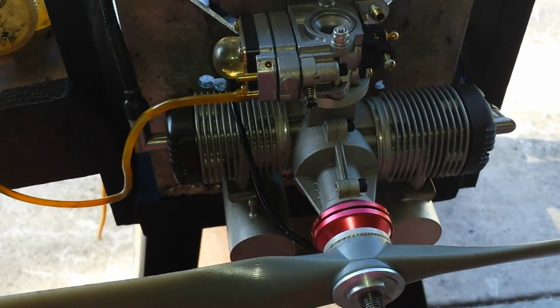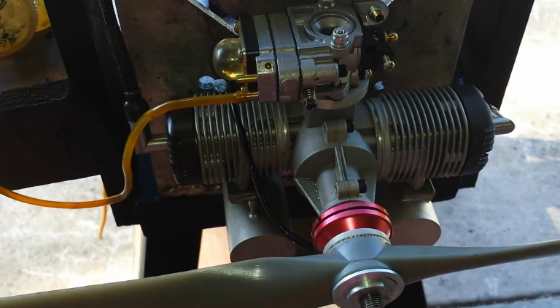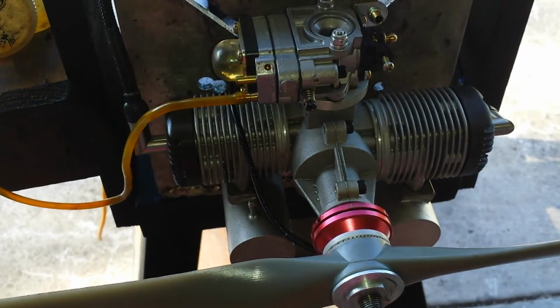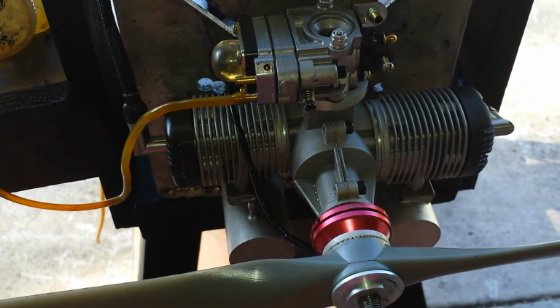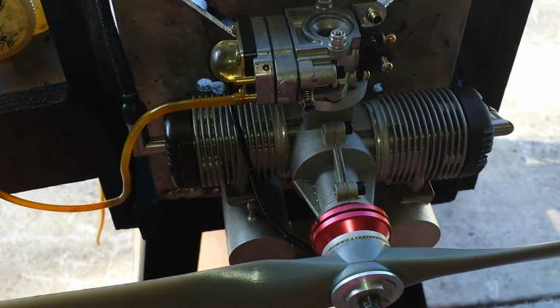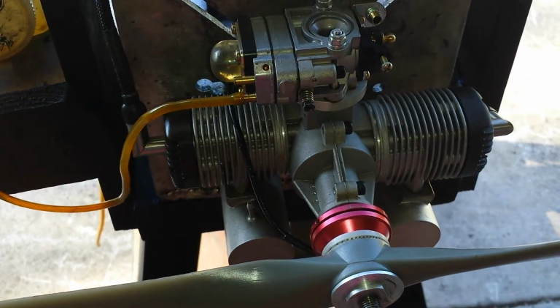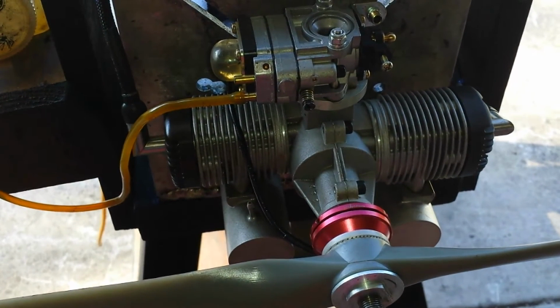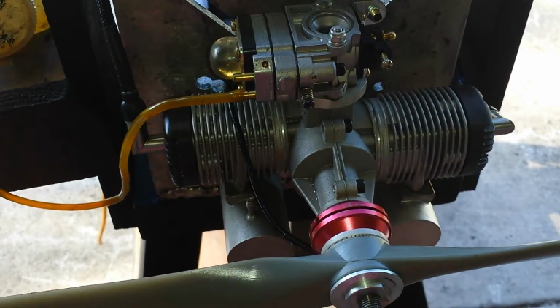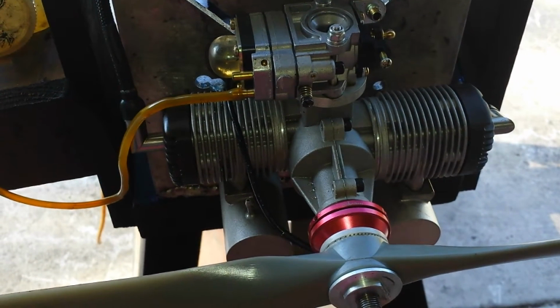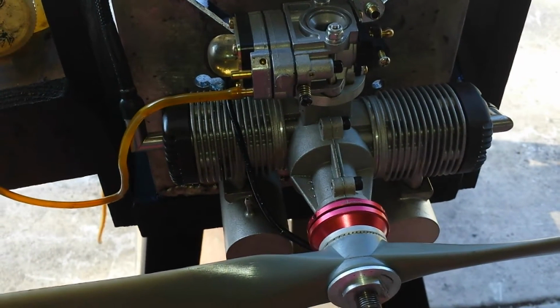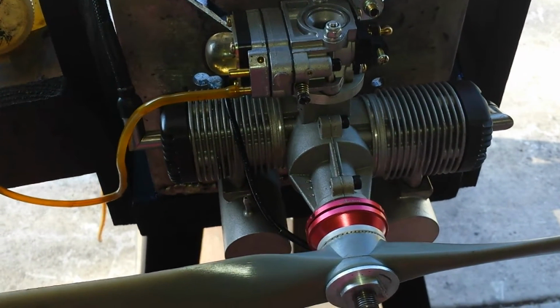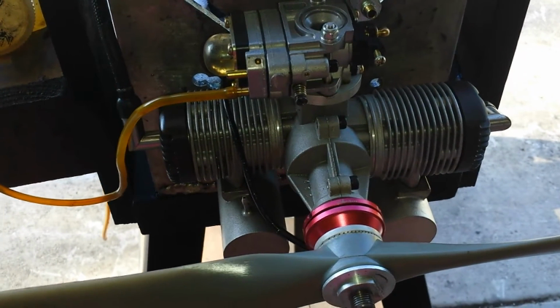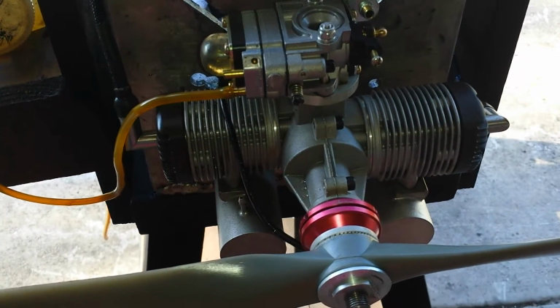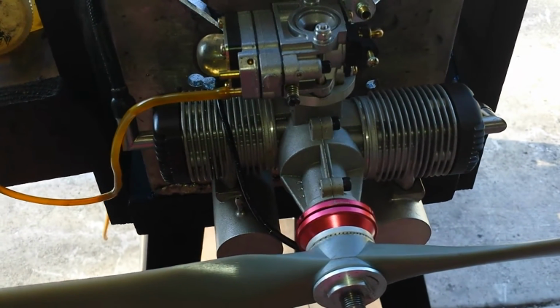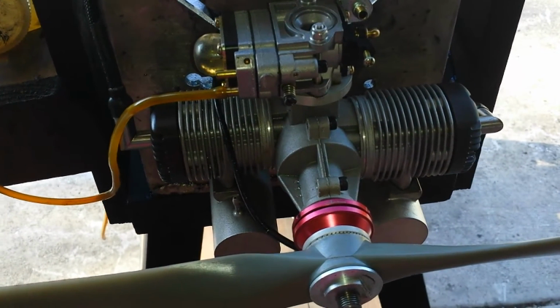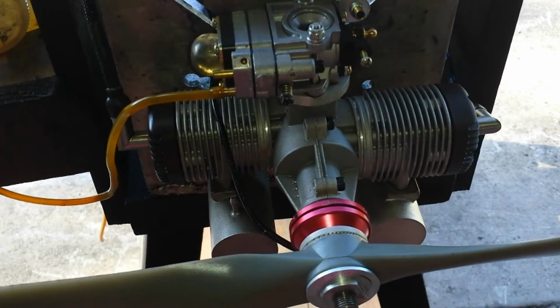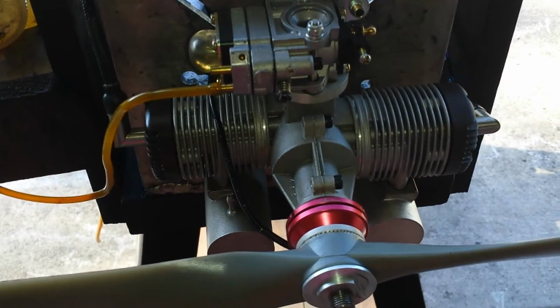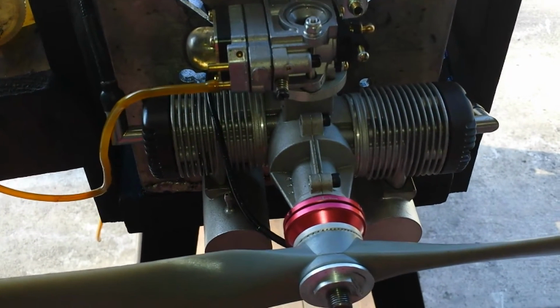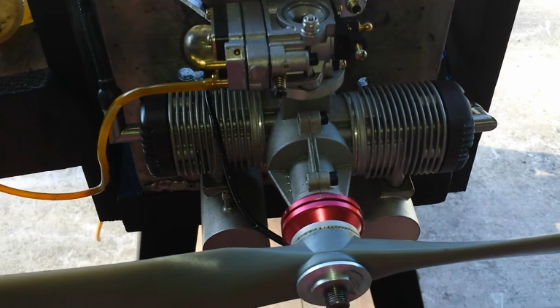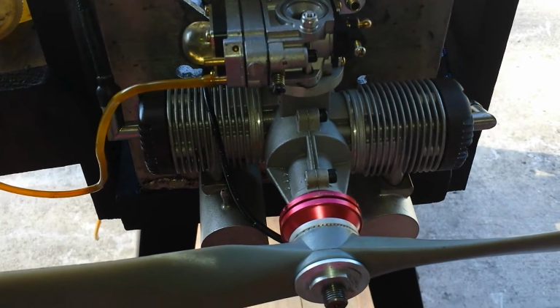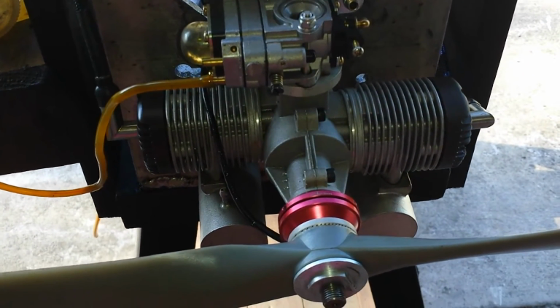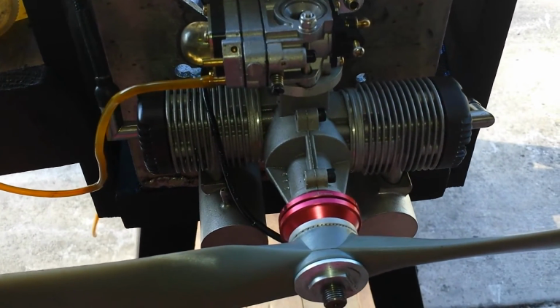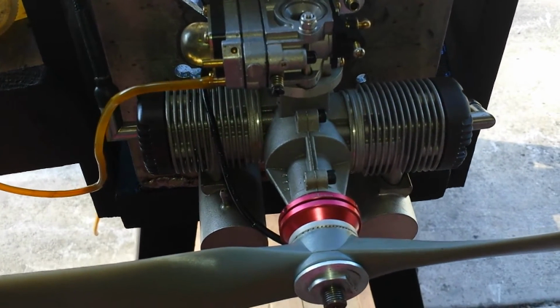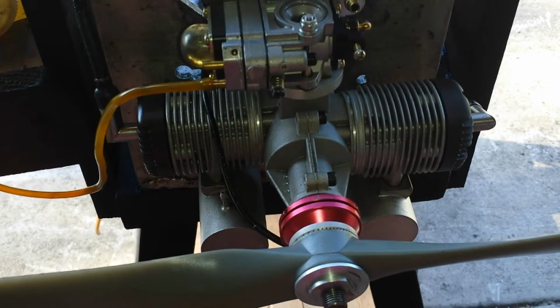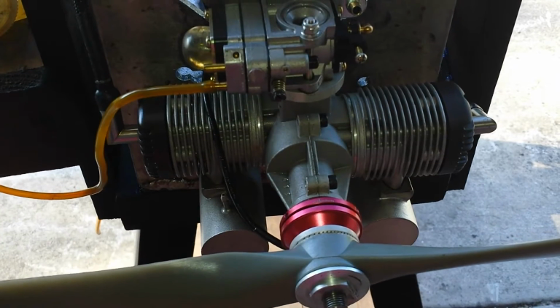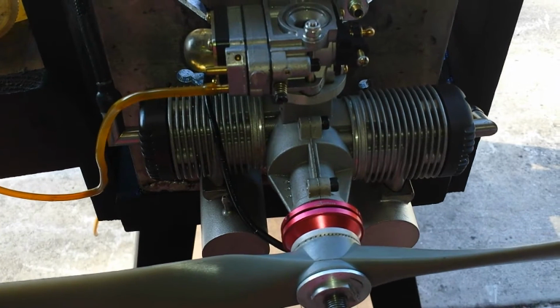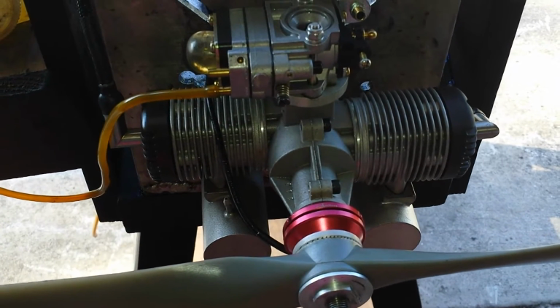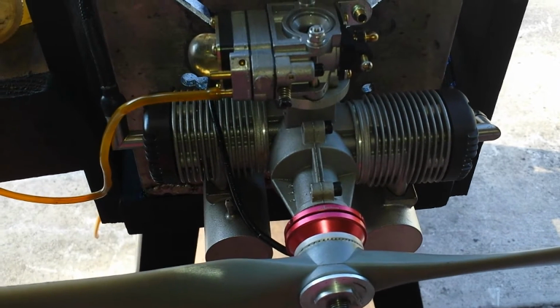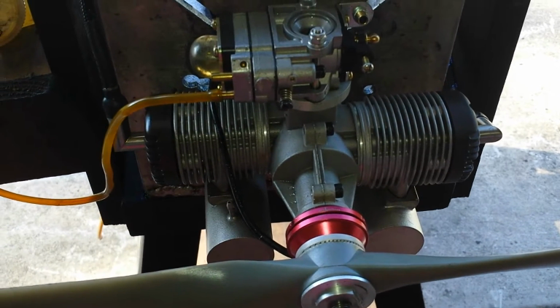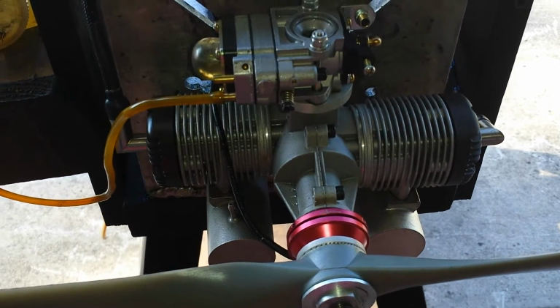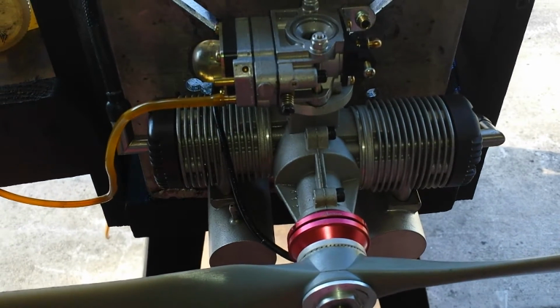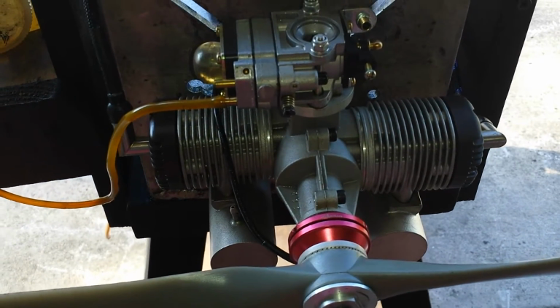Hello everyone, this is Adrian from CH. Today we have a MVVS 120, the twin.